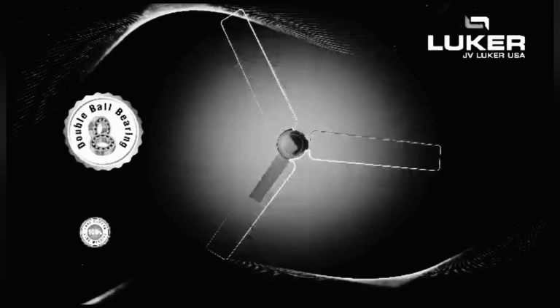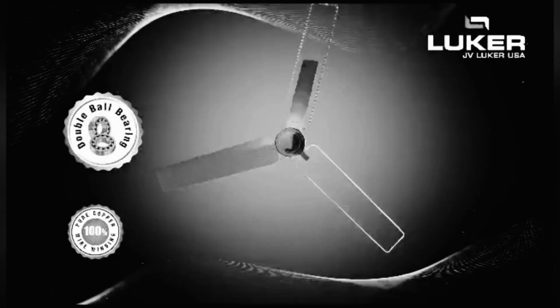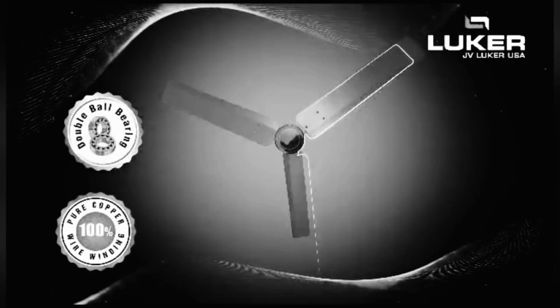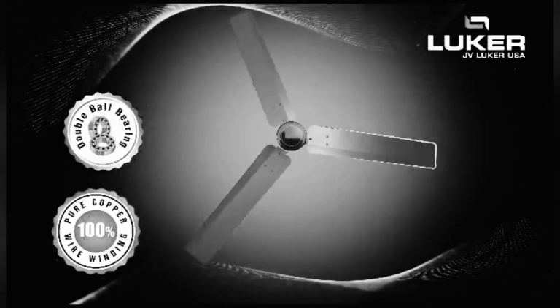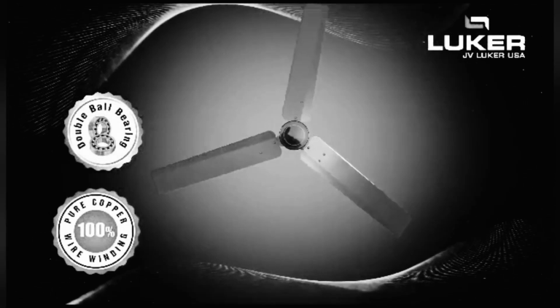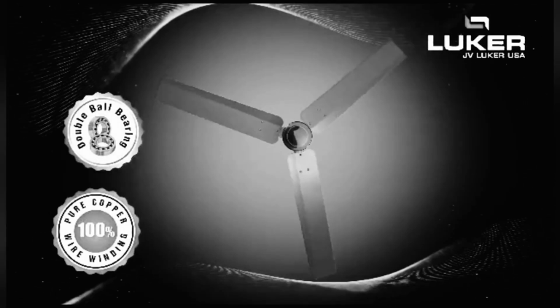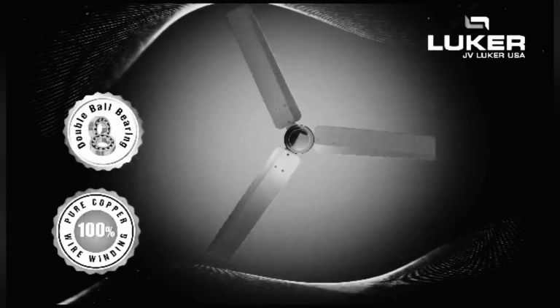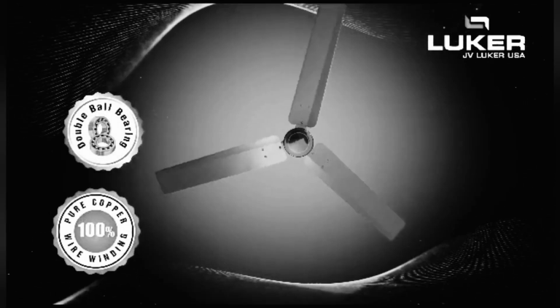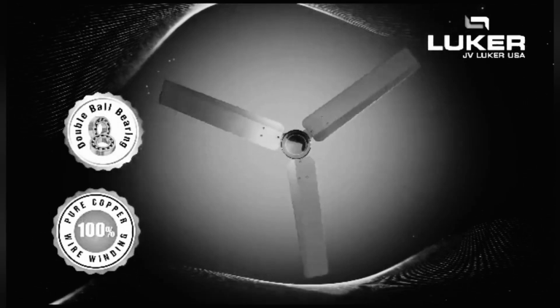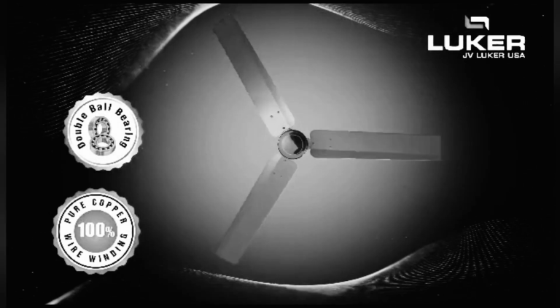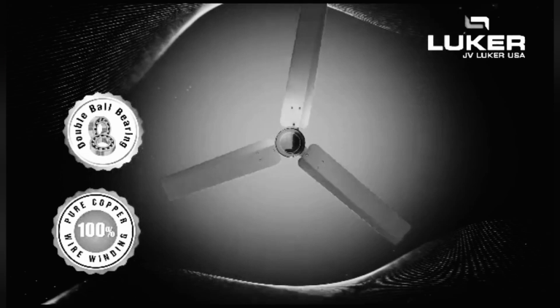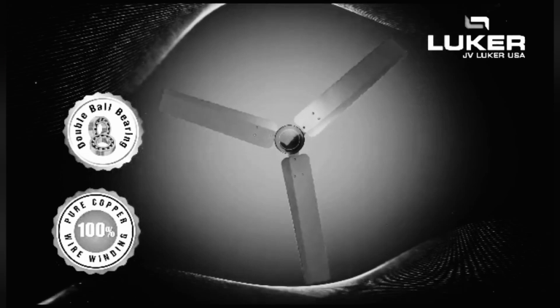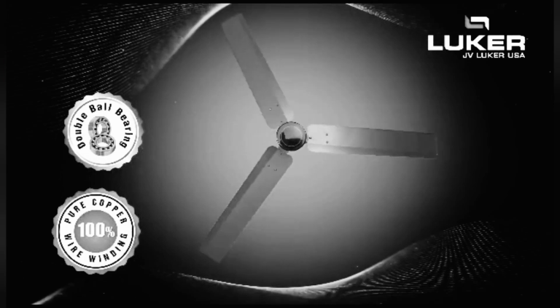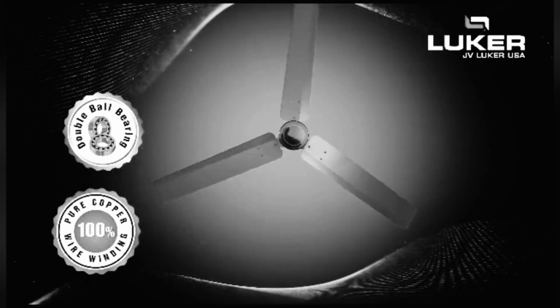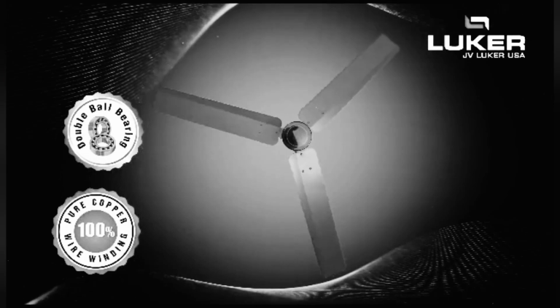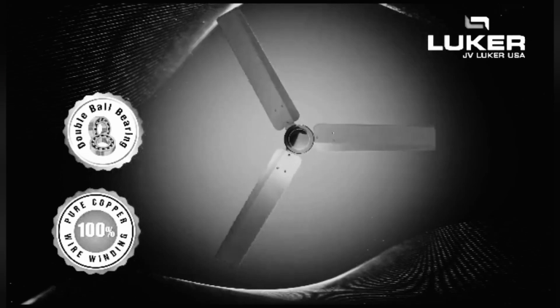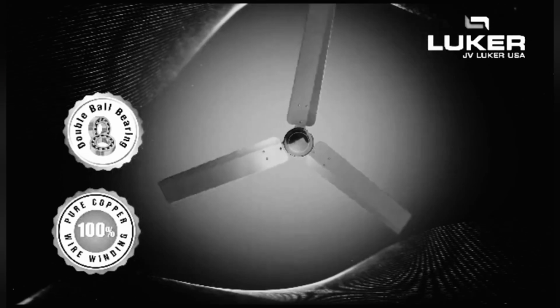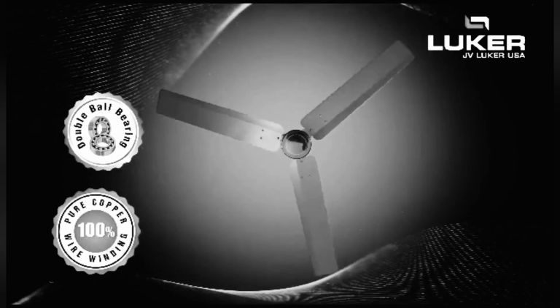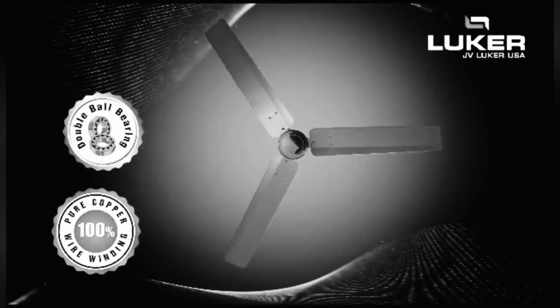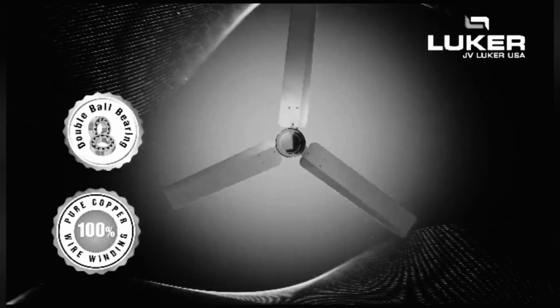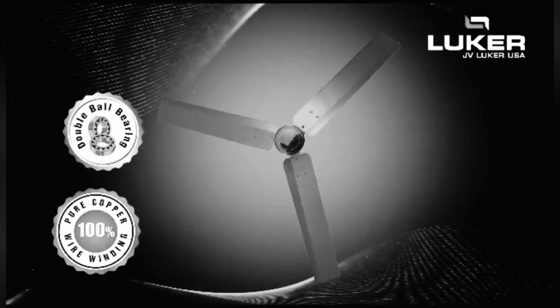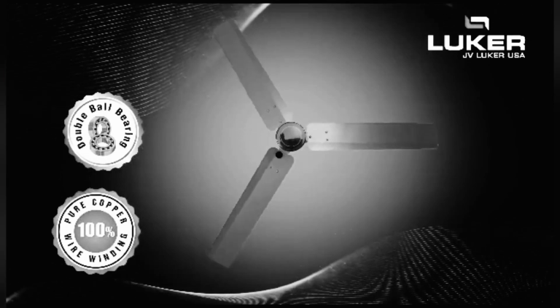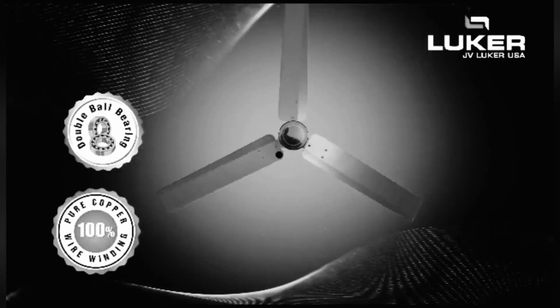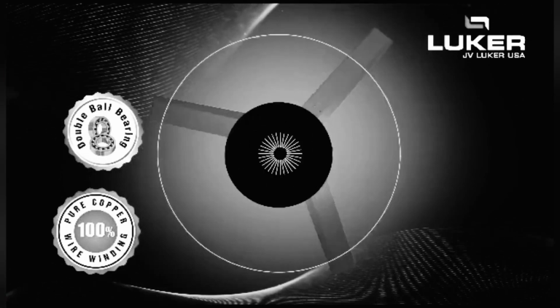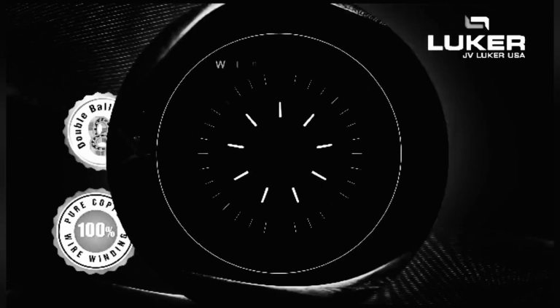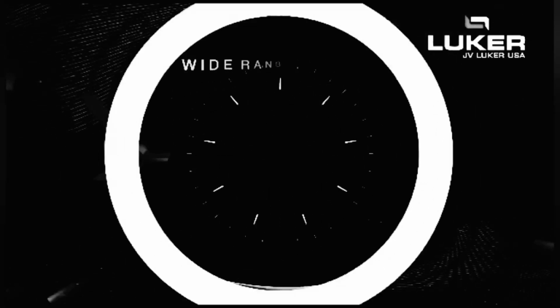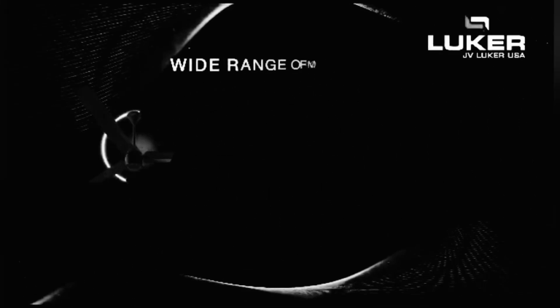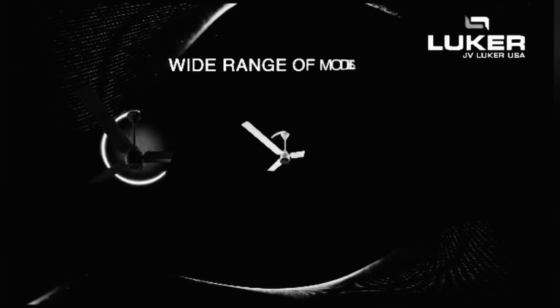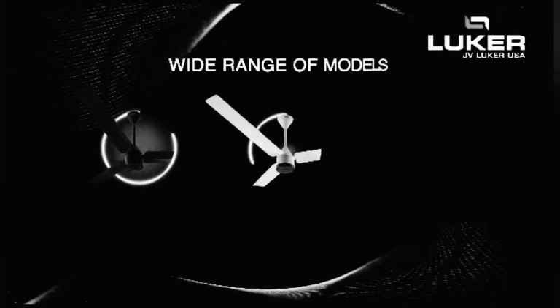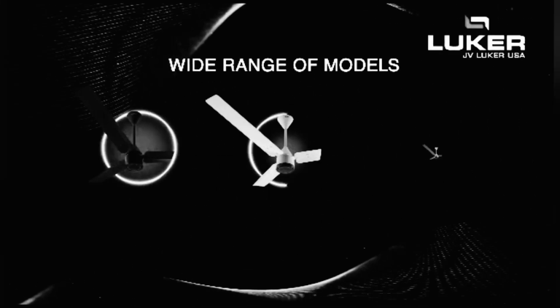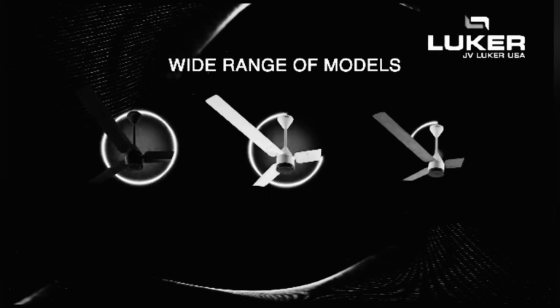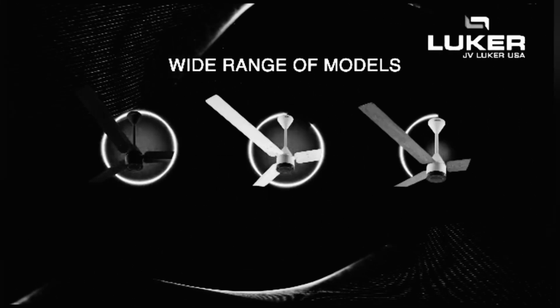Double Ball Bearing and 100% Pure Copper Winding. Wide Range of Models to choose from.